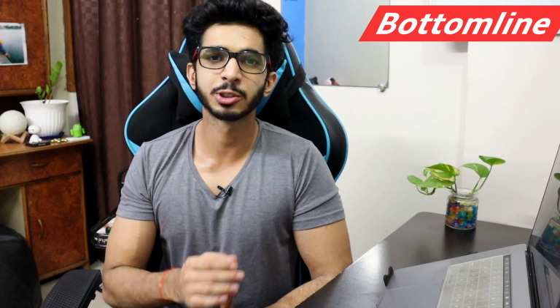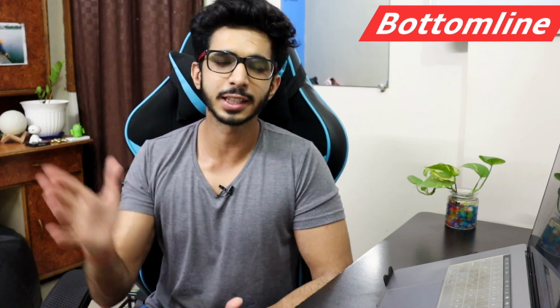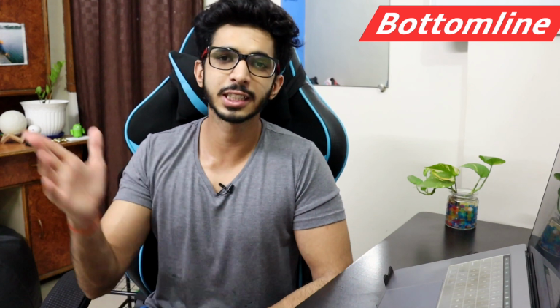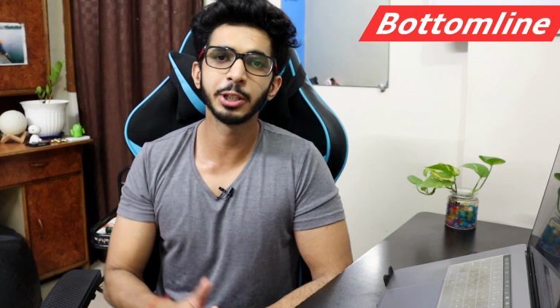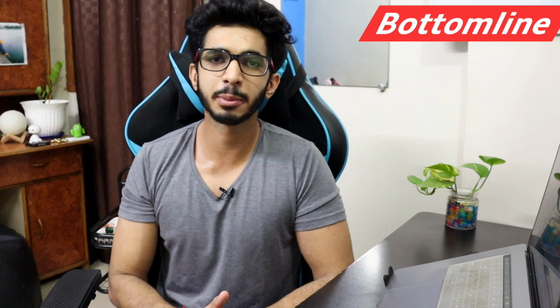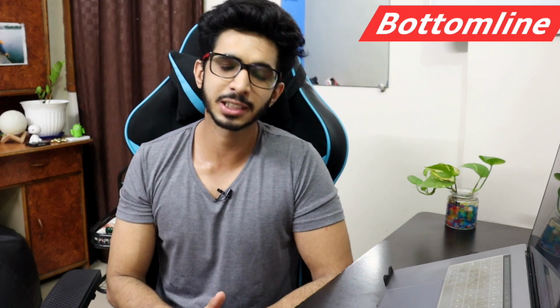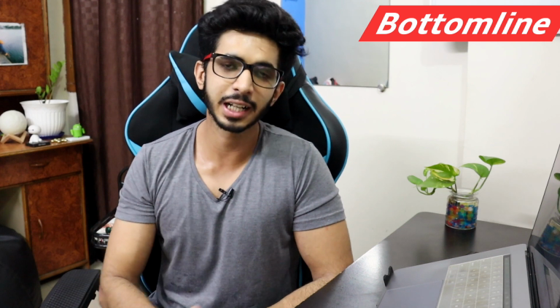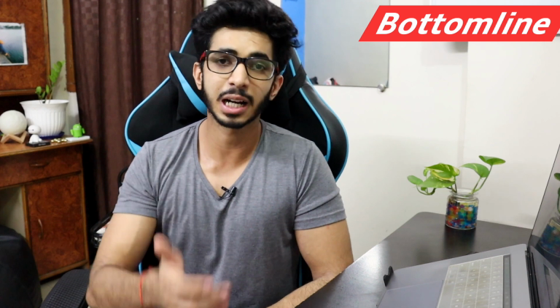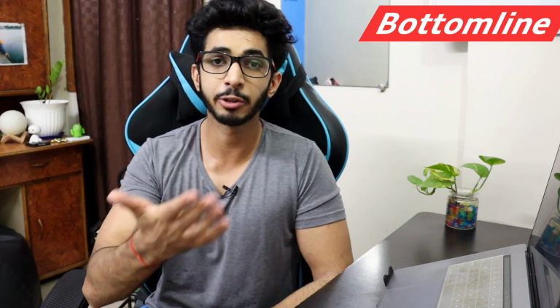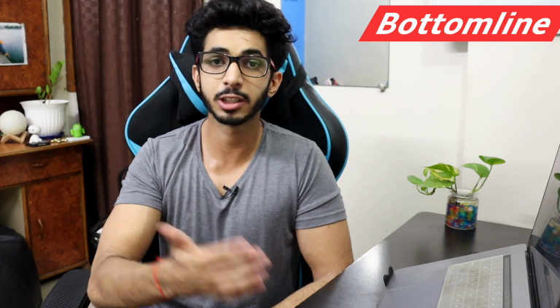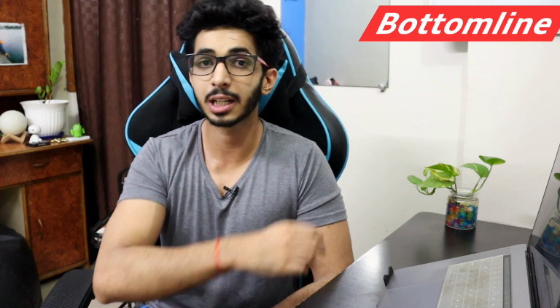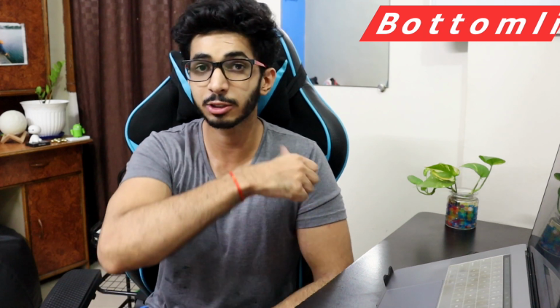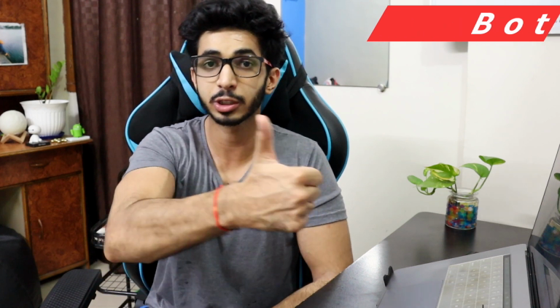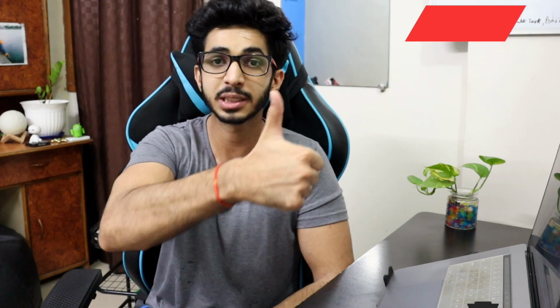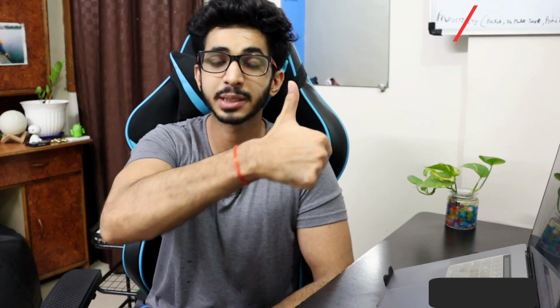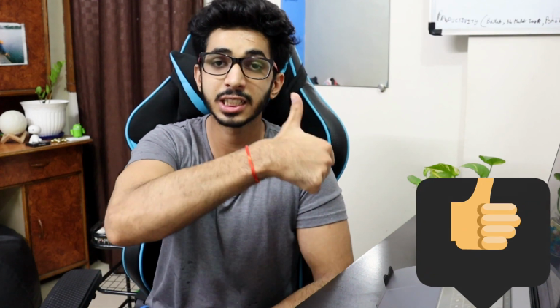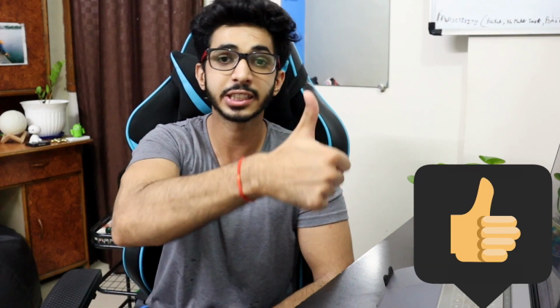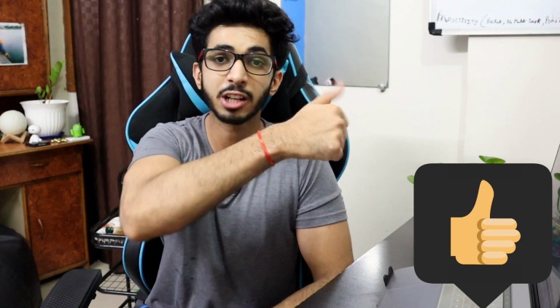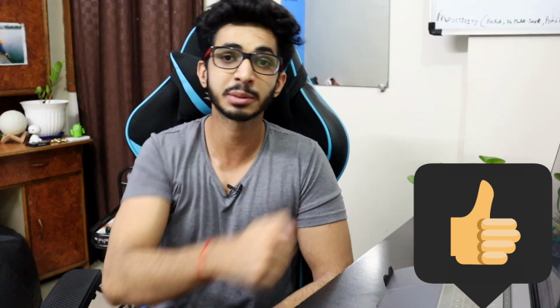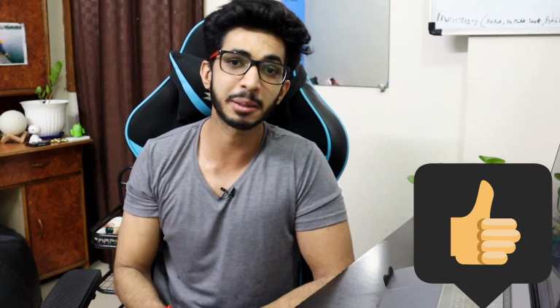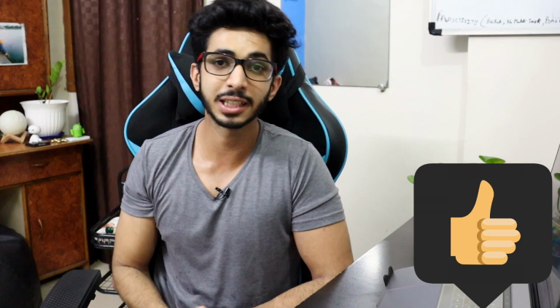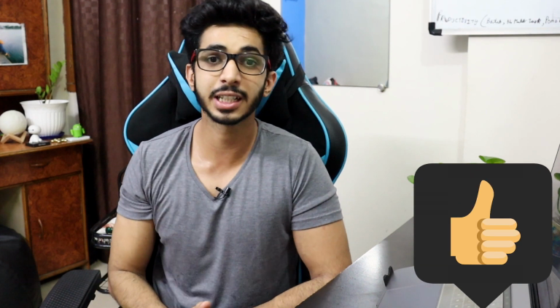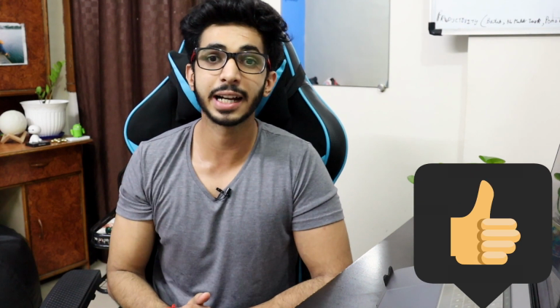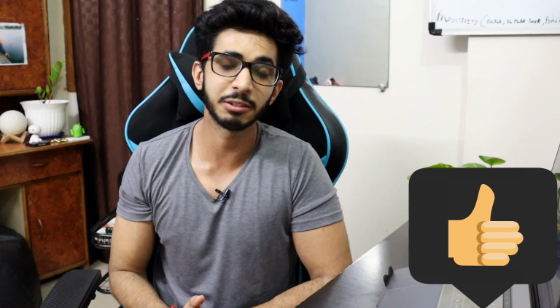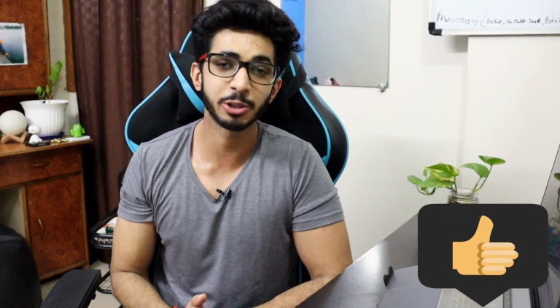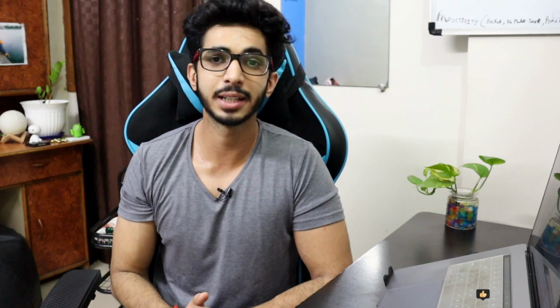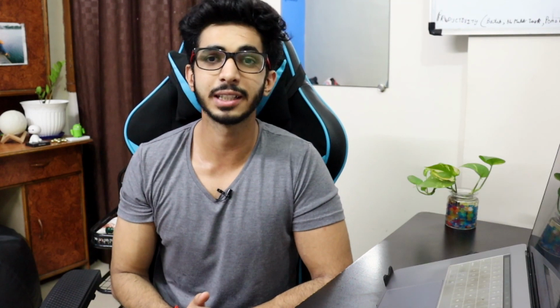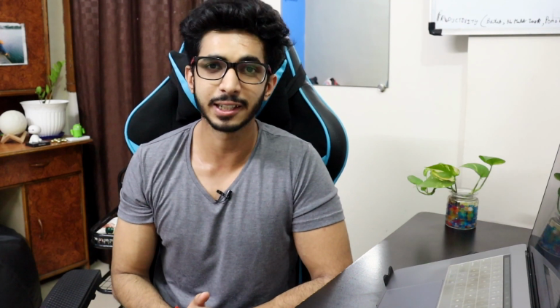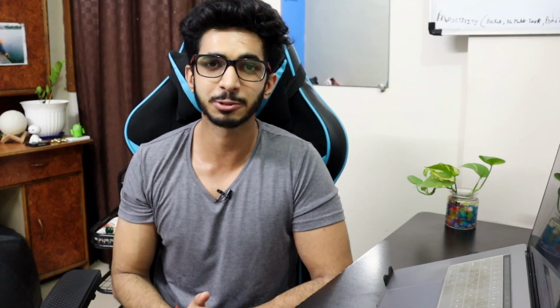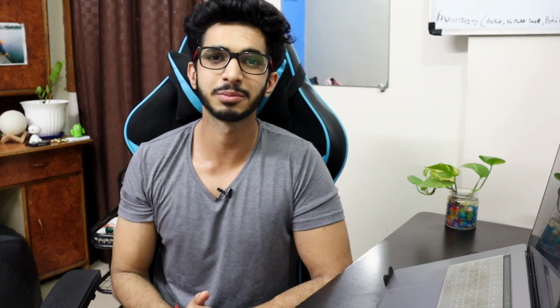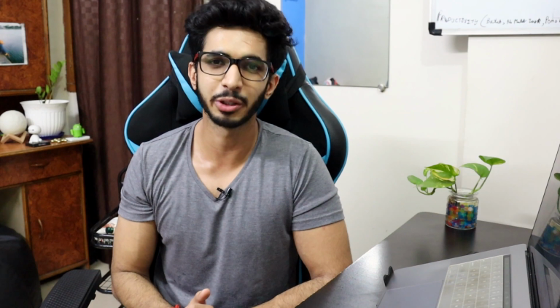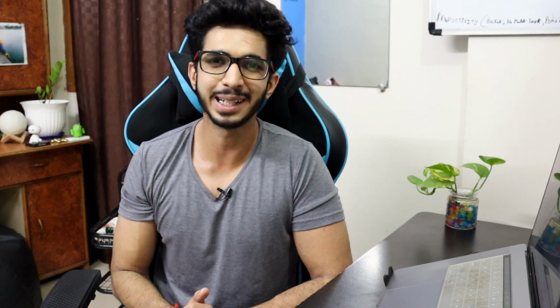So, this video is just enough. If you liked the video, then give it a thumbs up, subscribe to the channel, and I will see you guys in the next one. Goodbye.